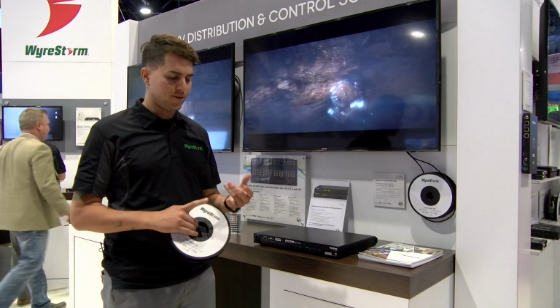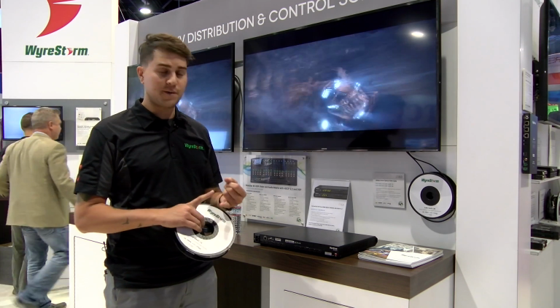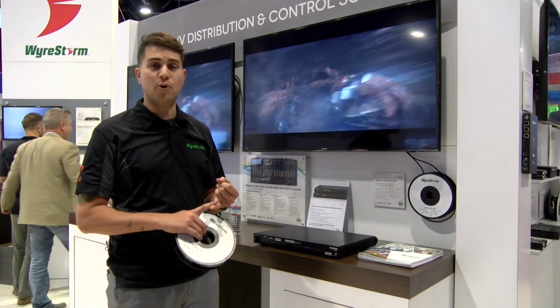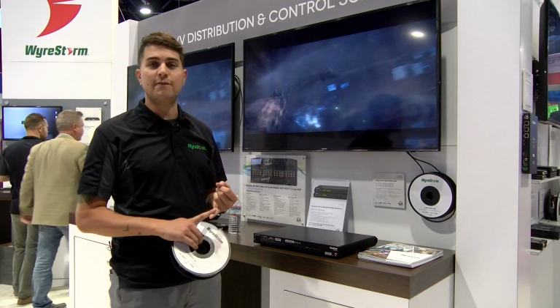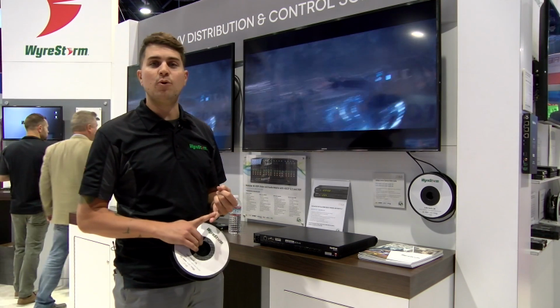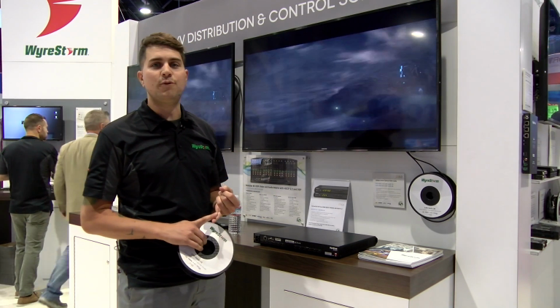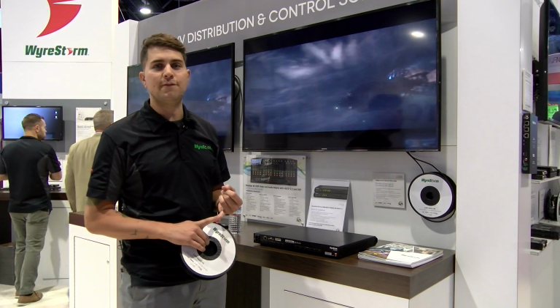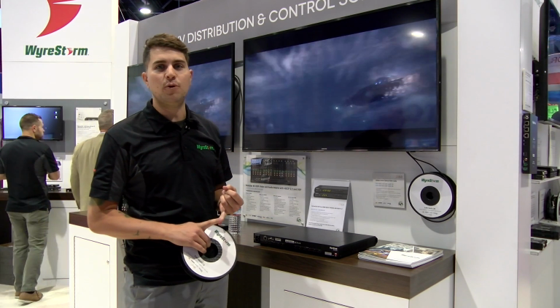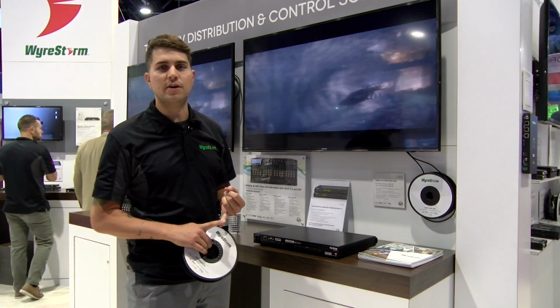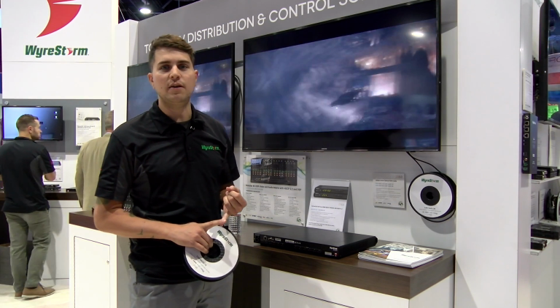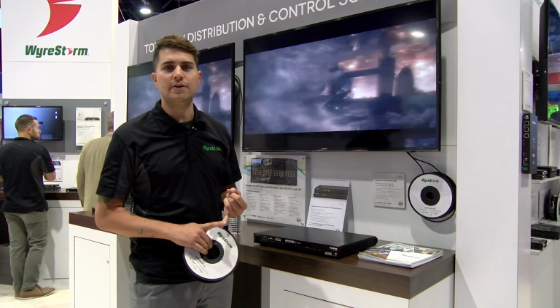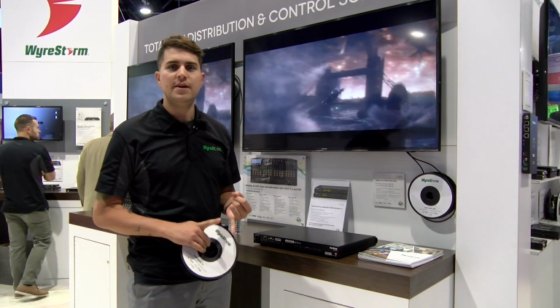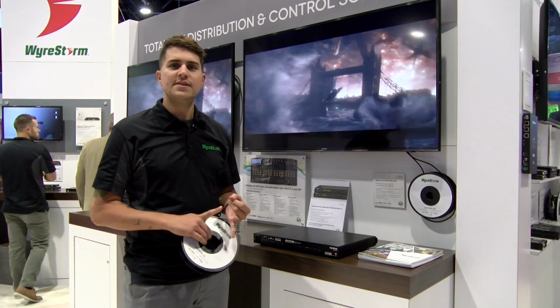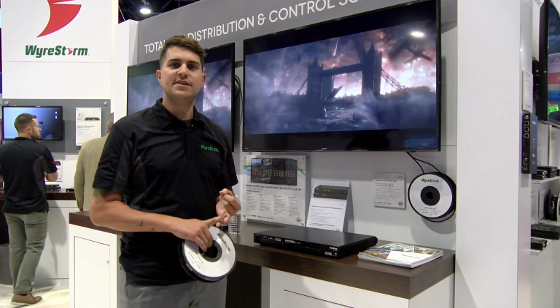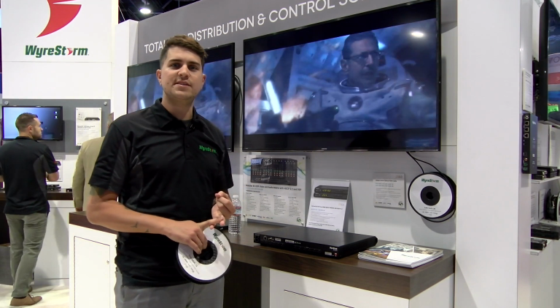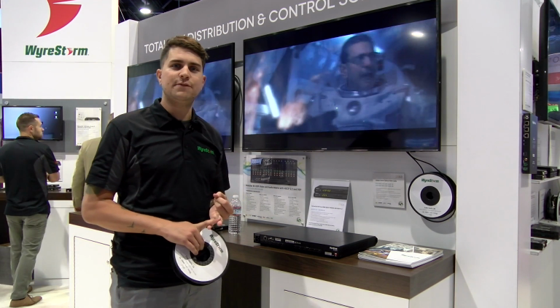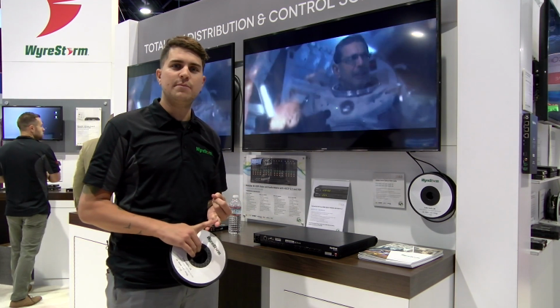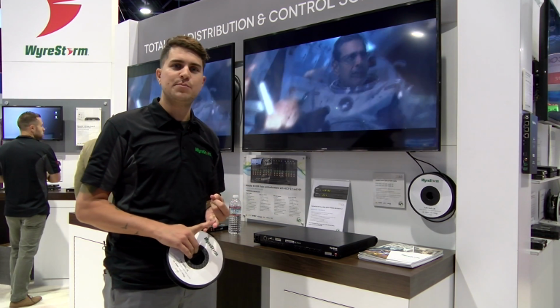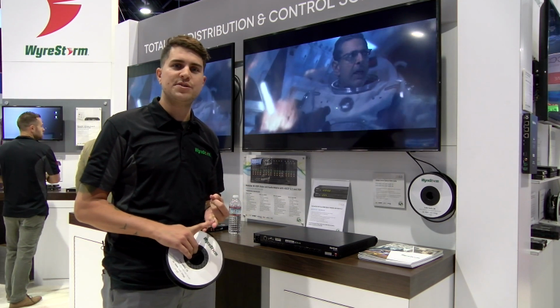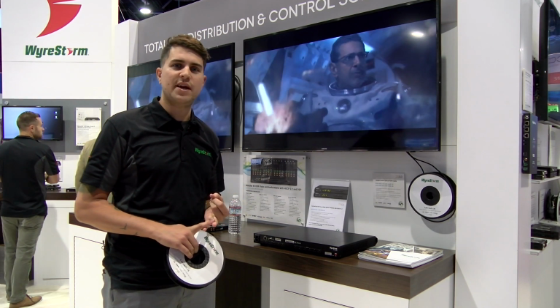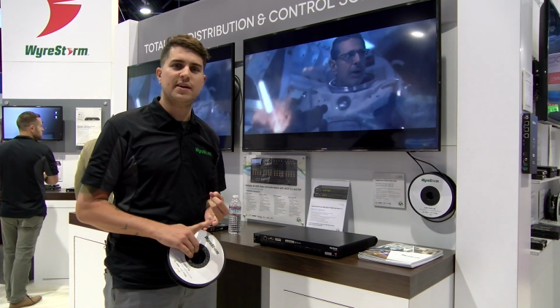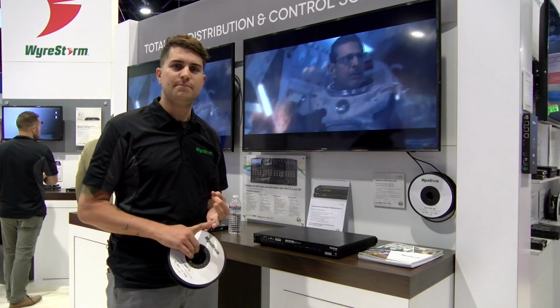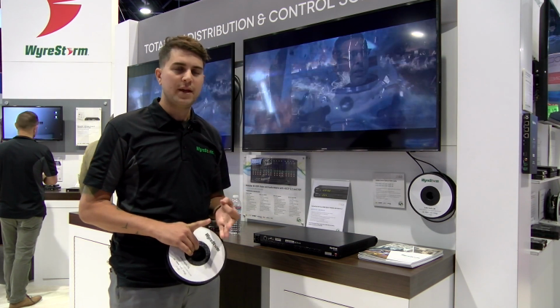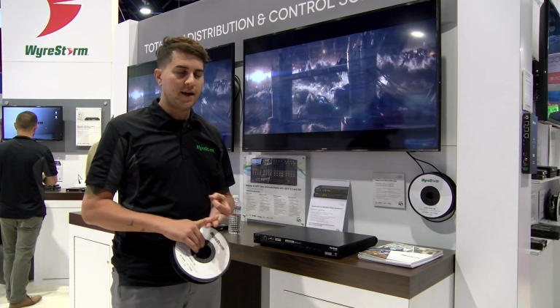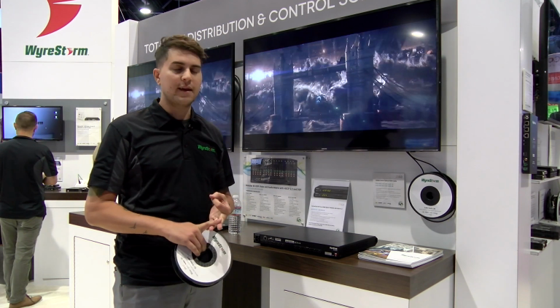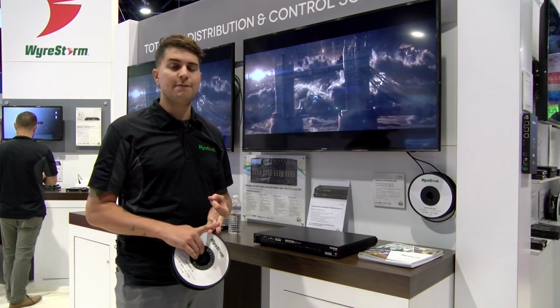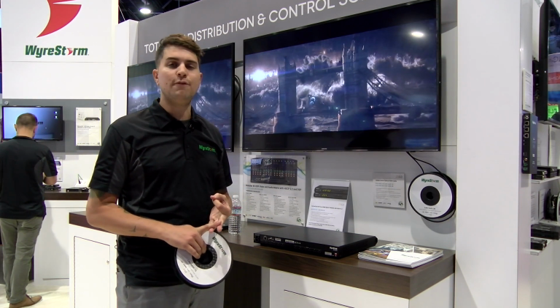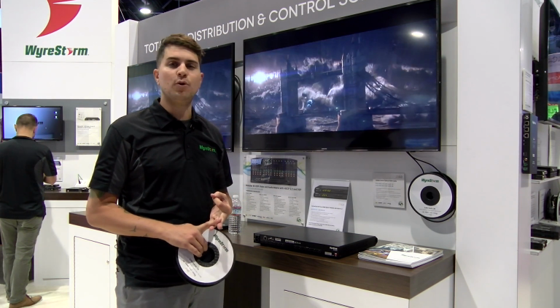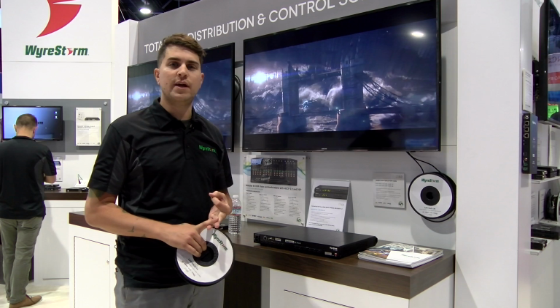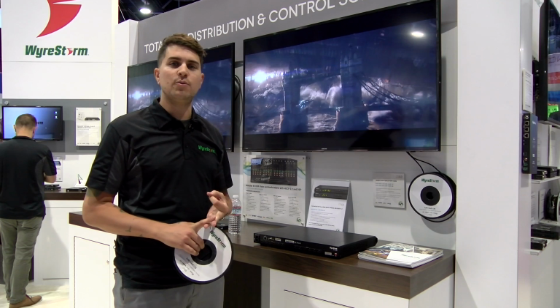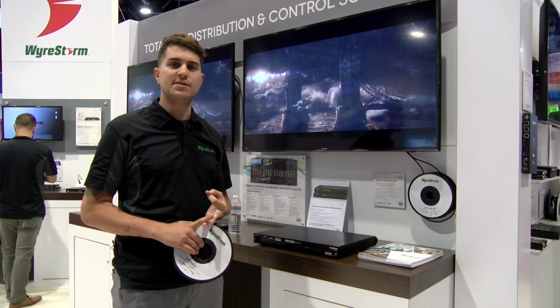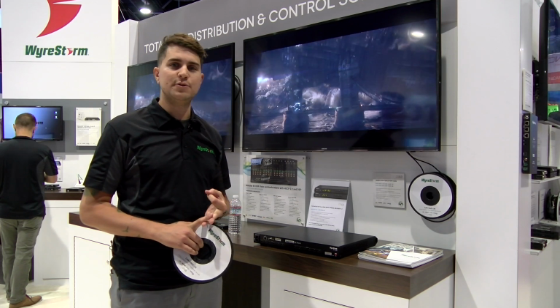Supporting 4:4:4 color, 60 frames per second, and again full 4K resolution.